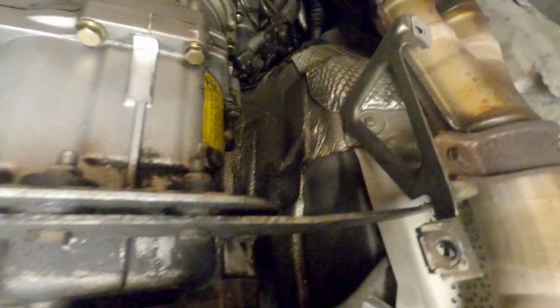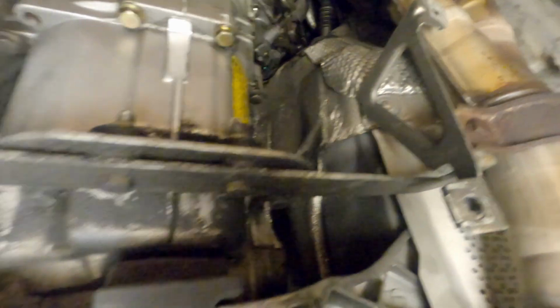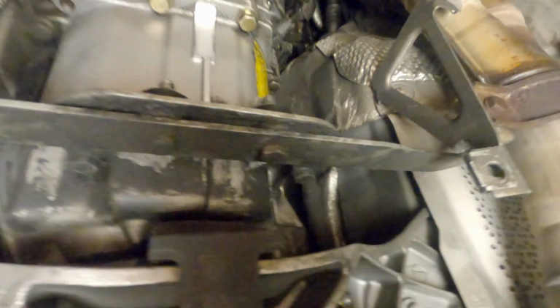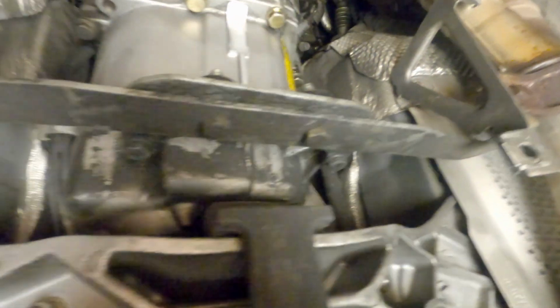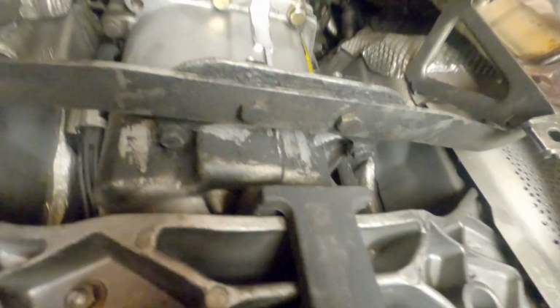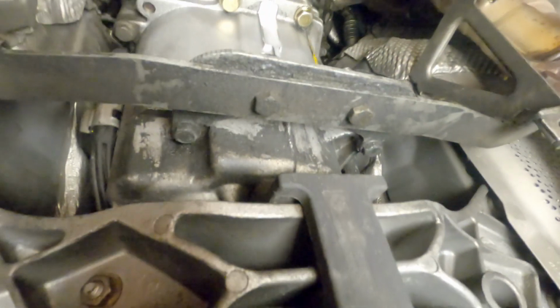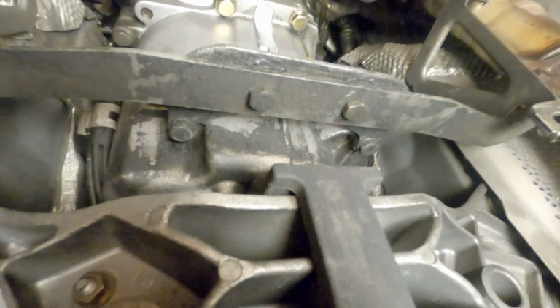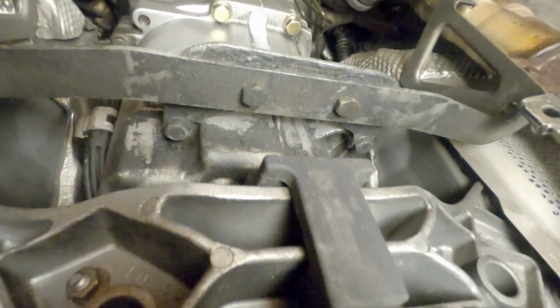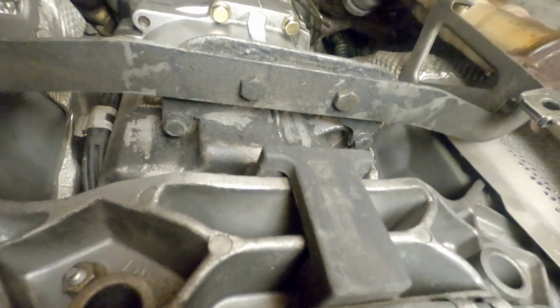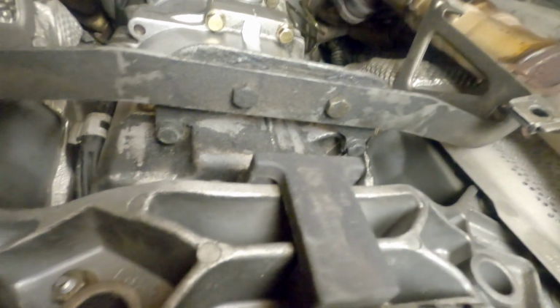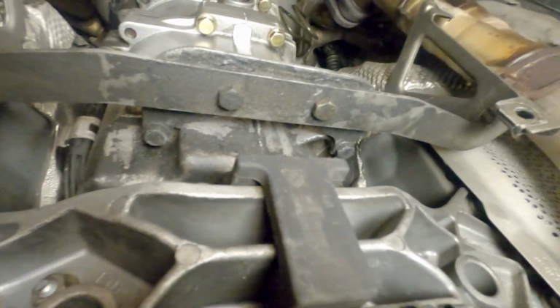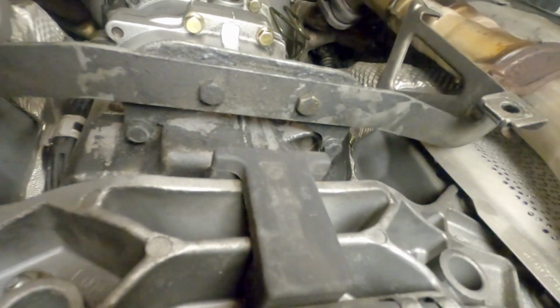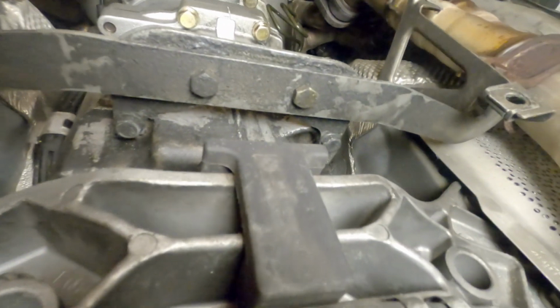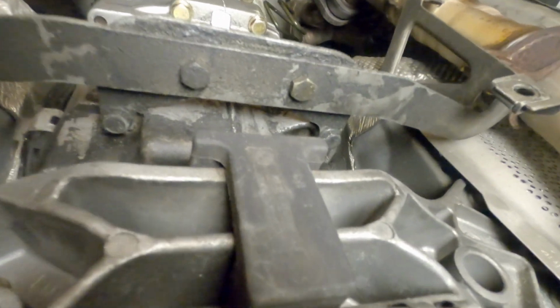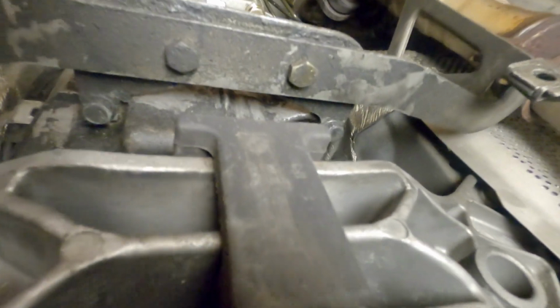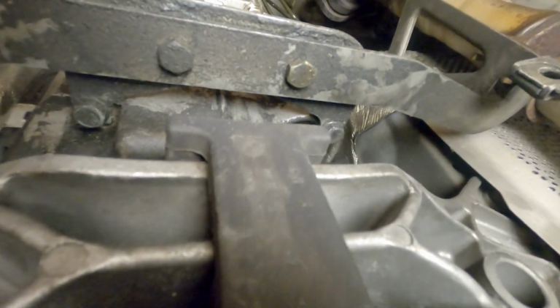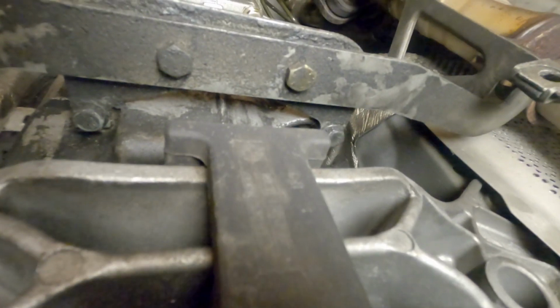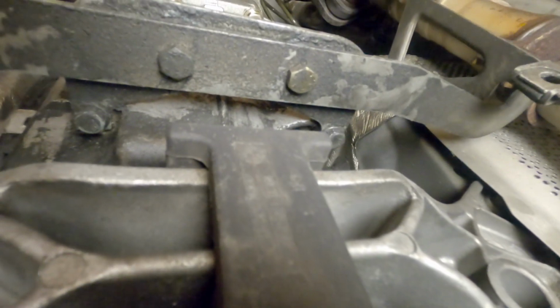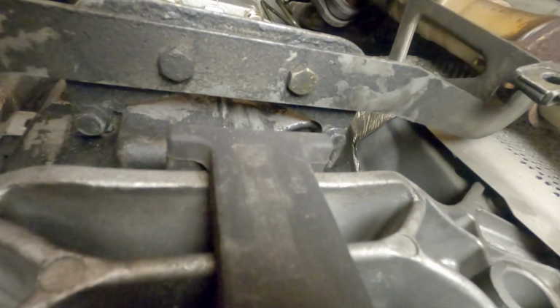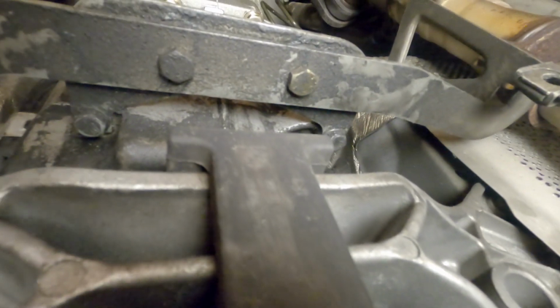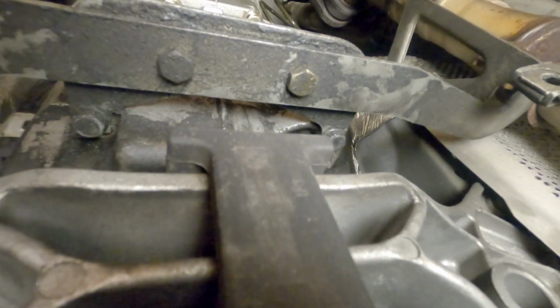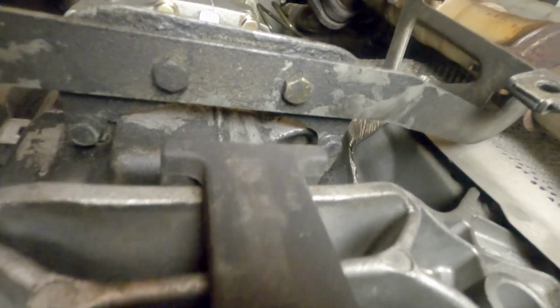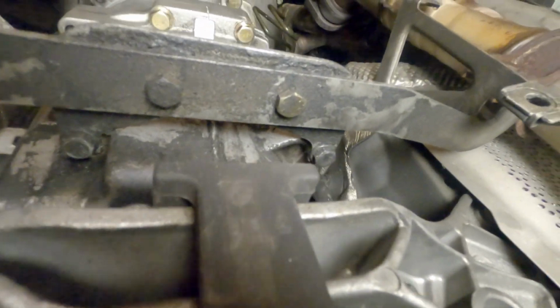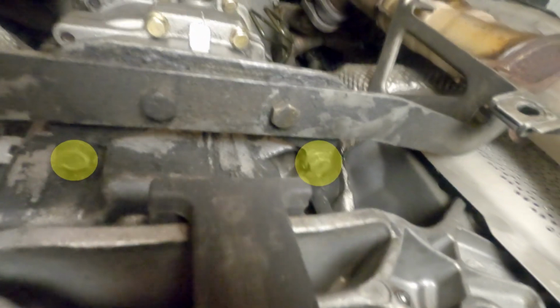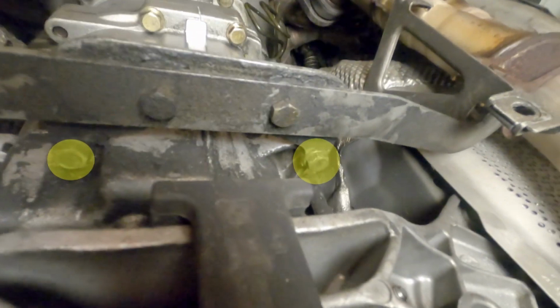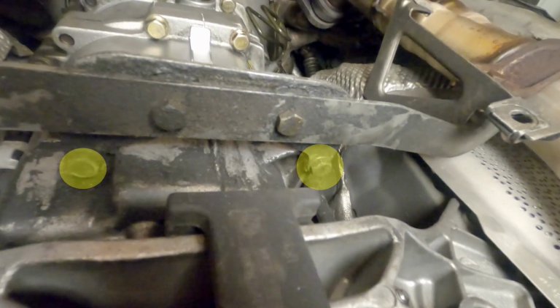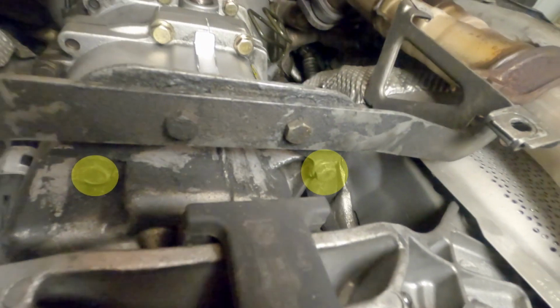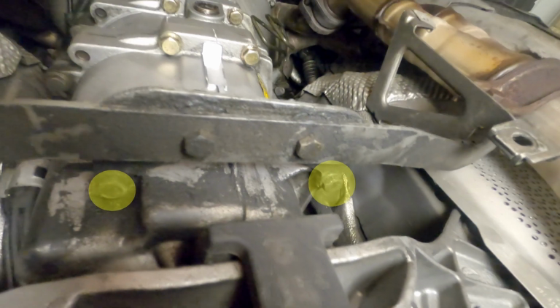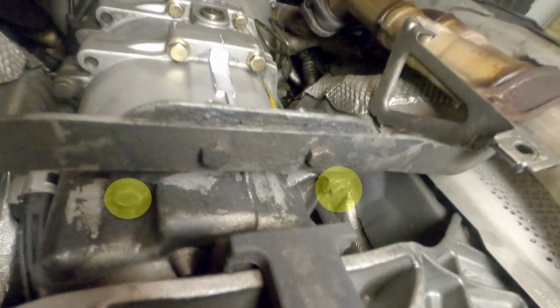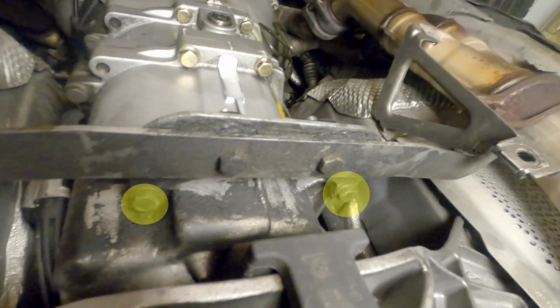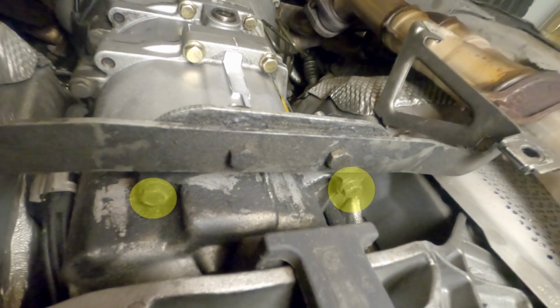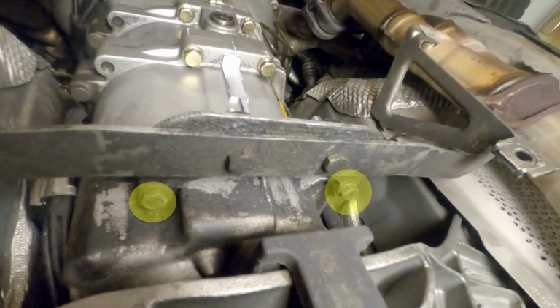If I were to do this again, I would remove those lower bolts, so there will be no messing with the rubber washers.